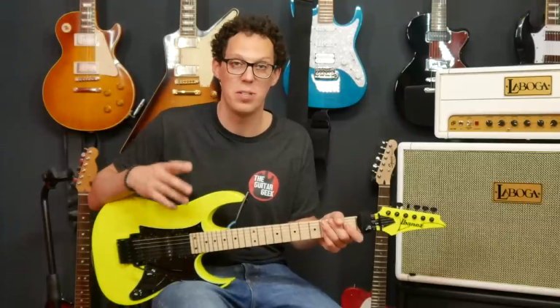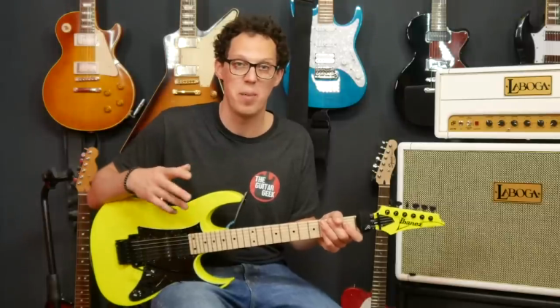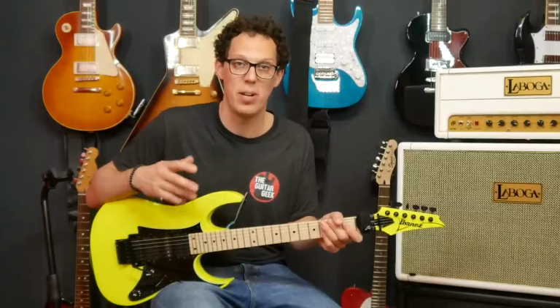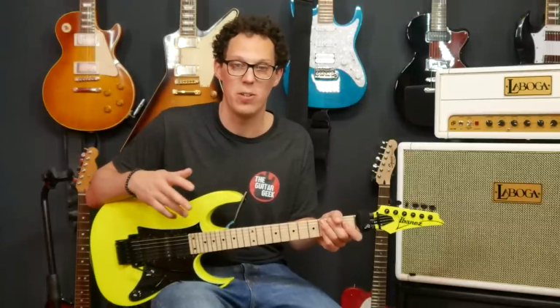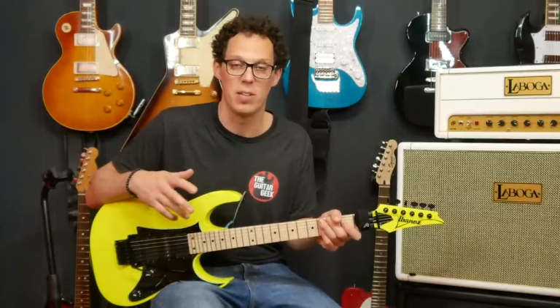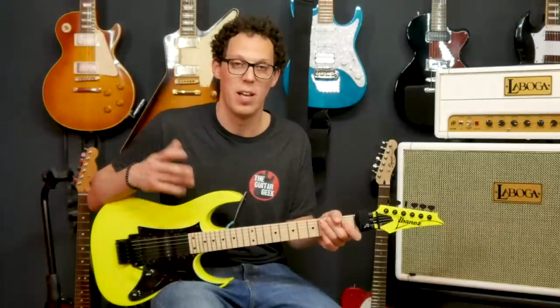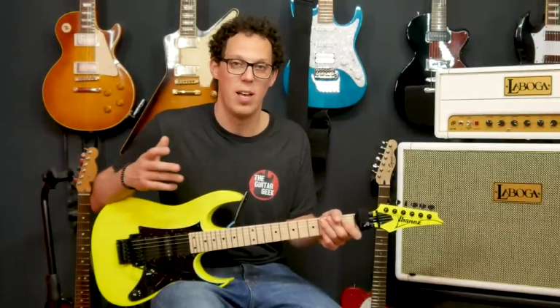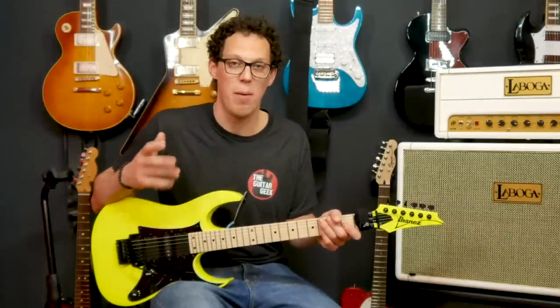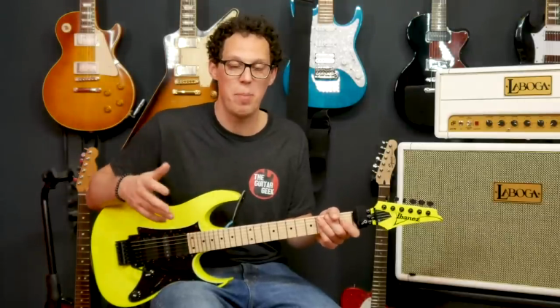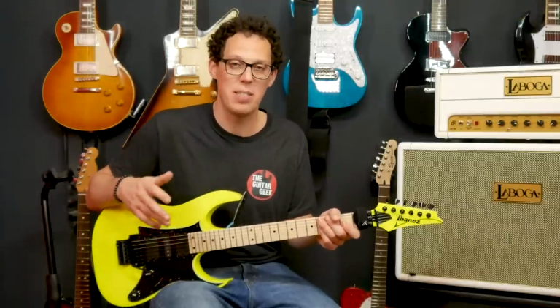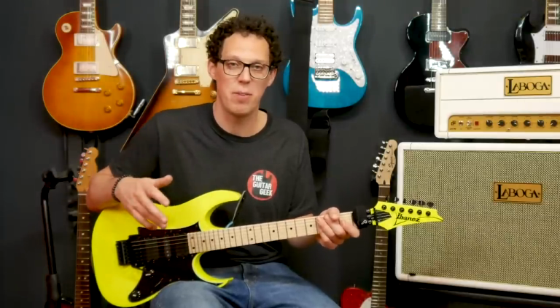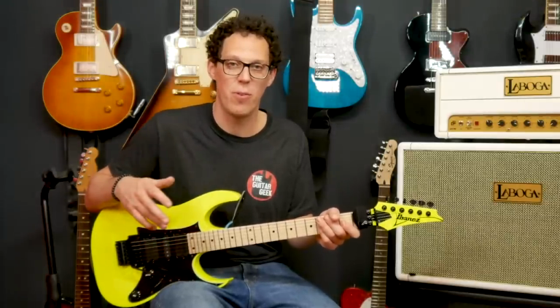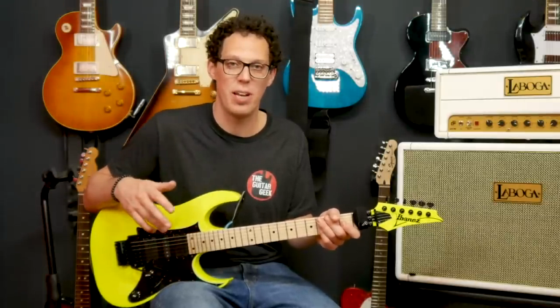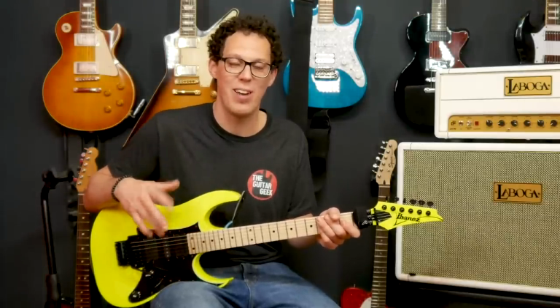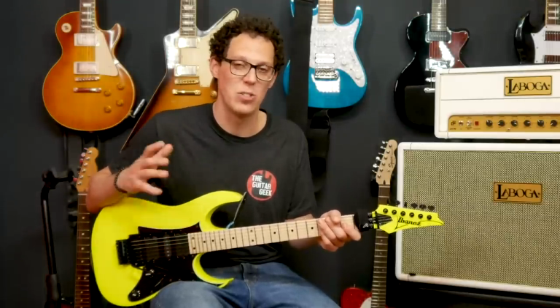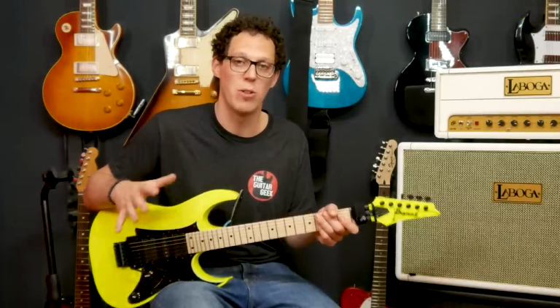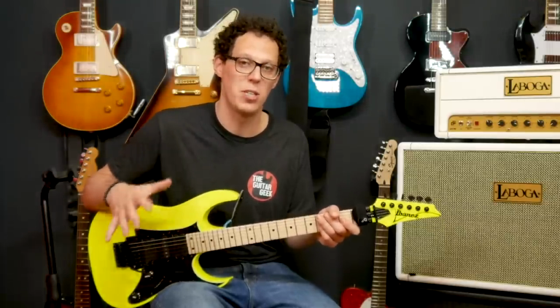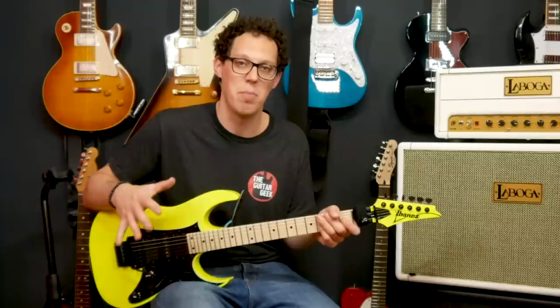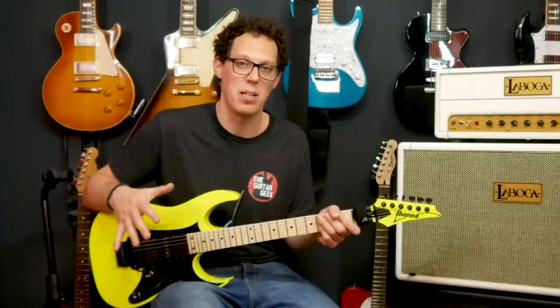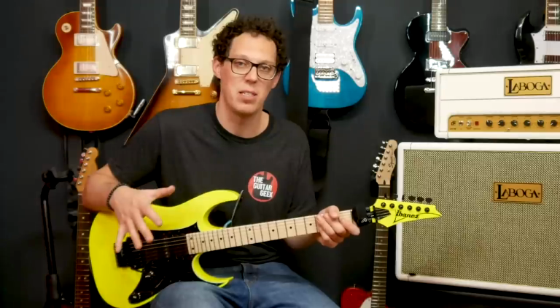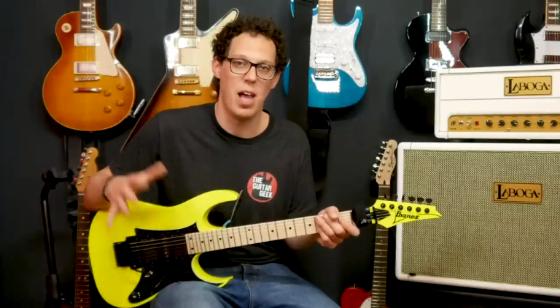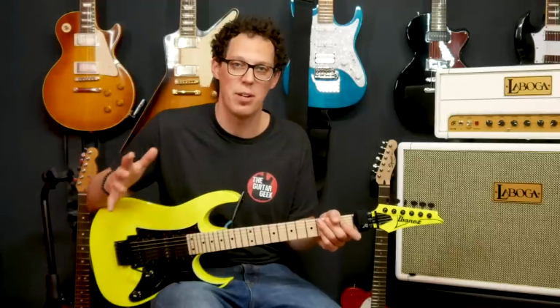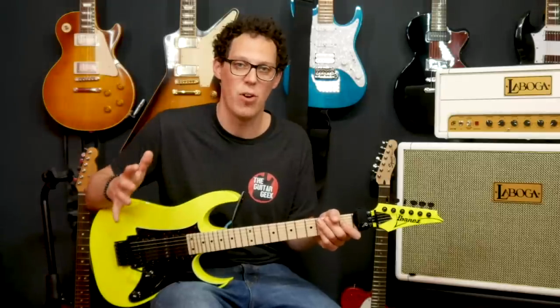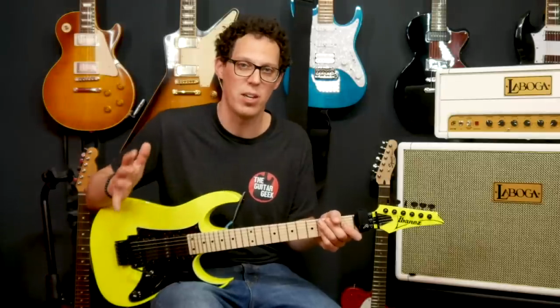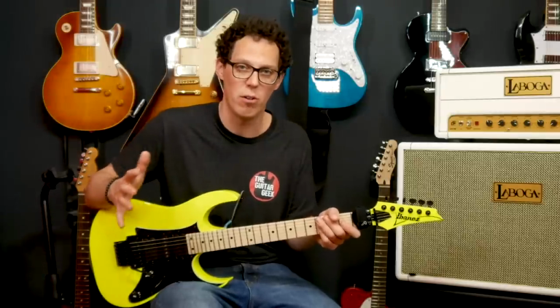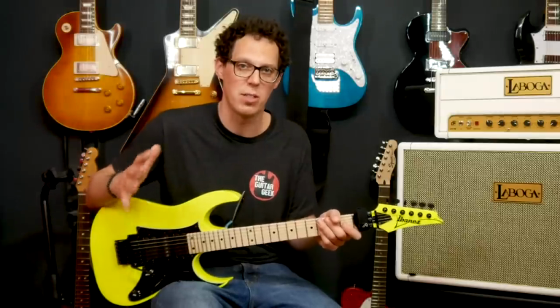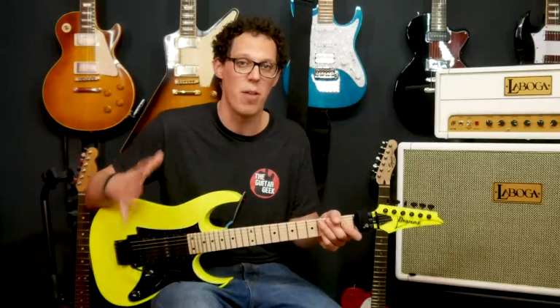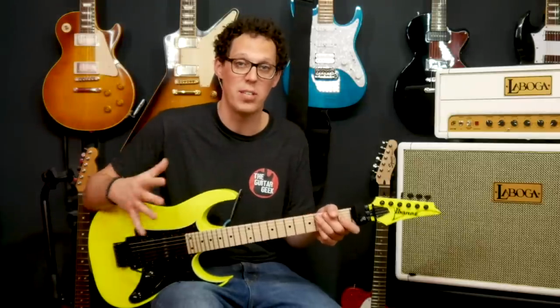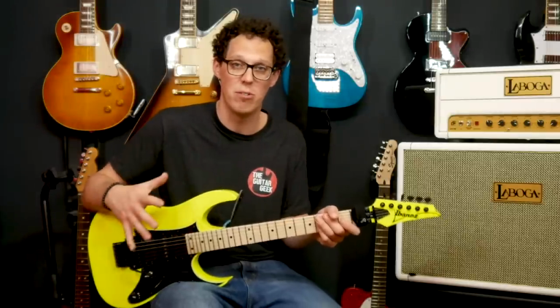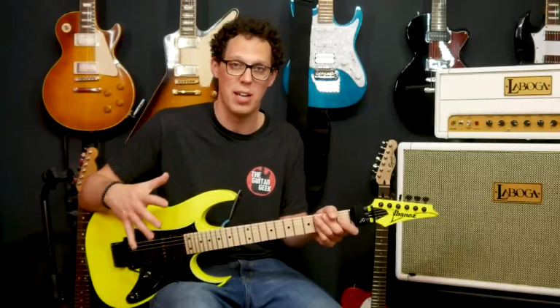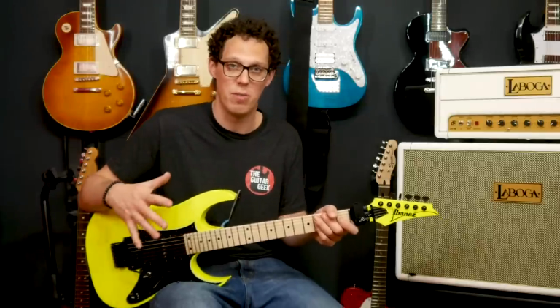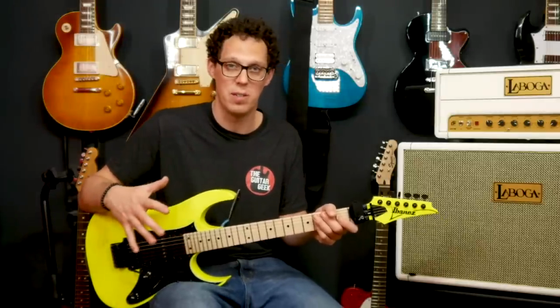All sounding pretty good. I'm going to play something for you now — it's not just a metal guitar, I'm going to try and coax some other tones out of it.